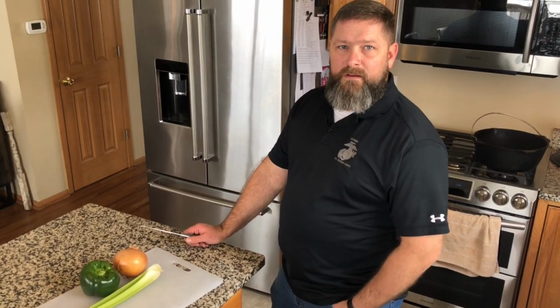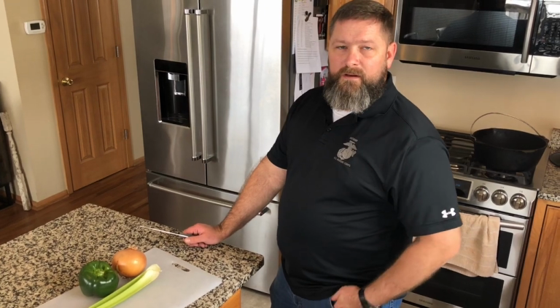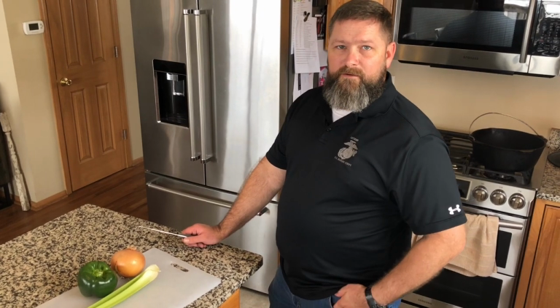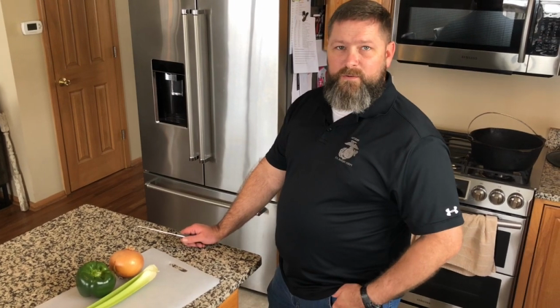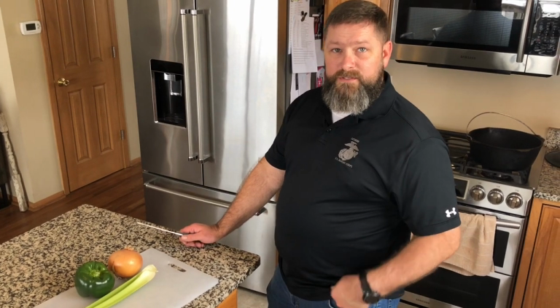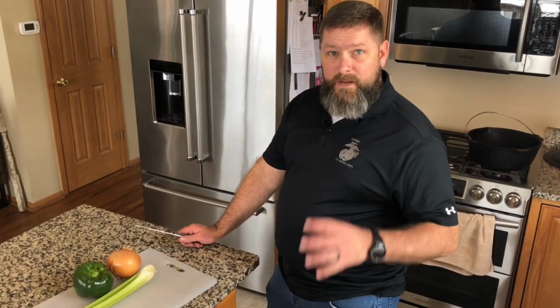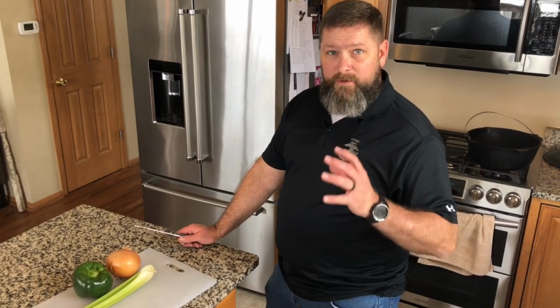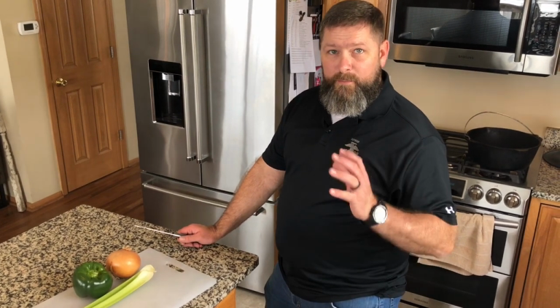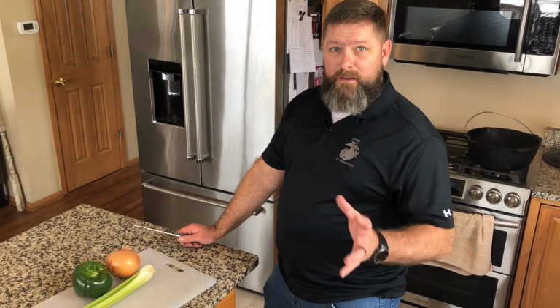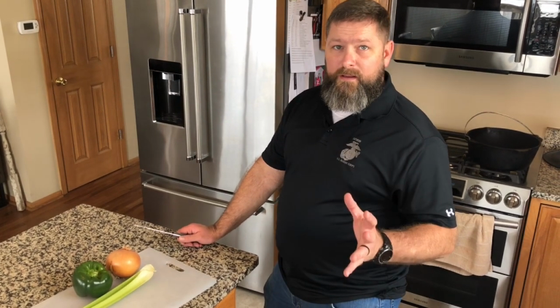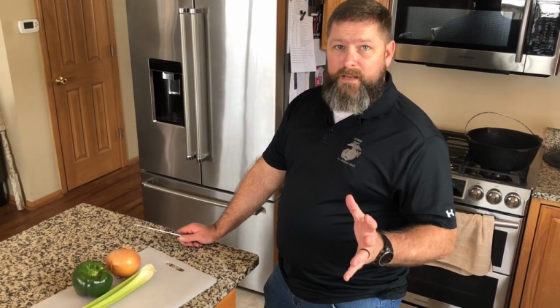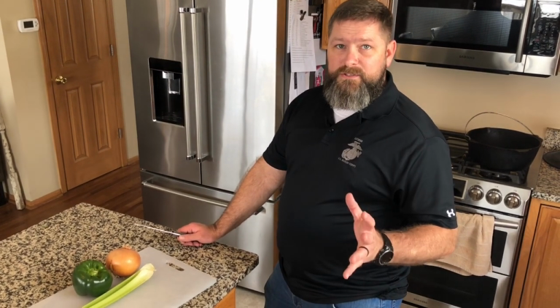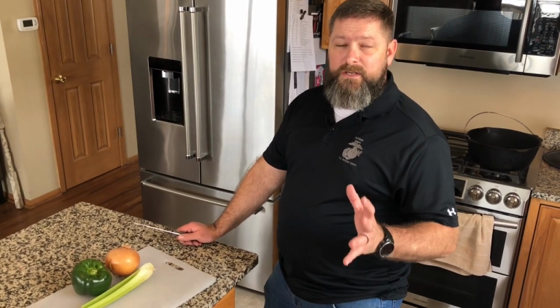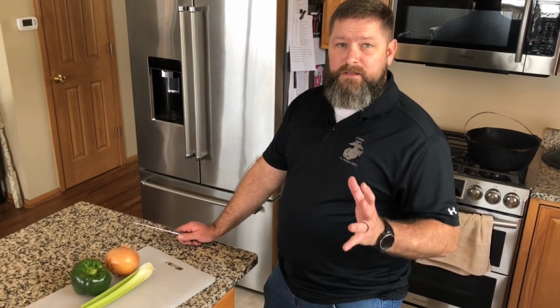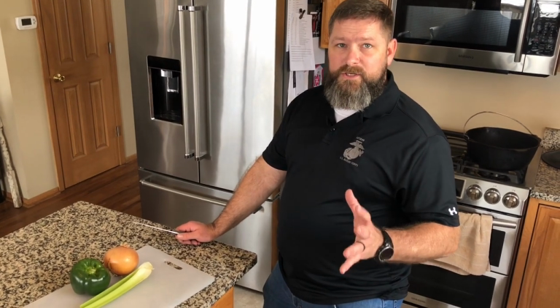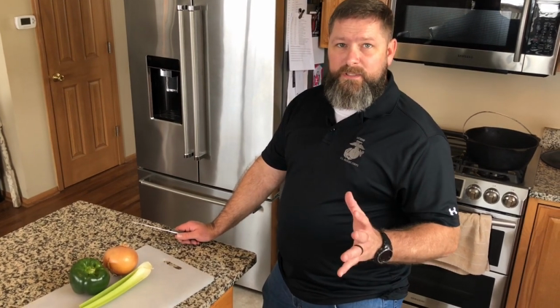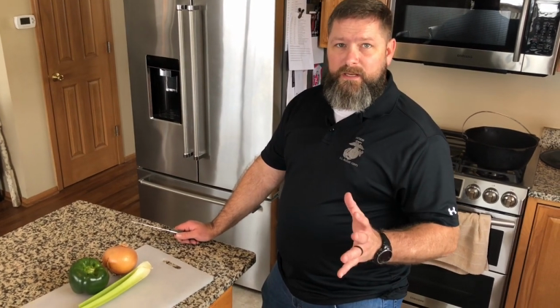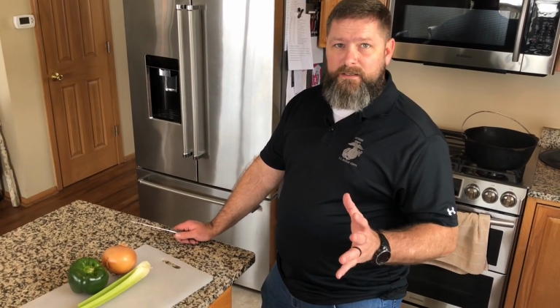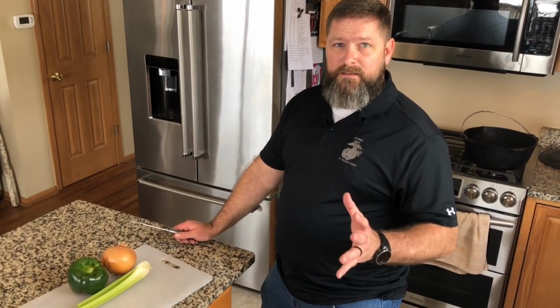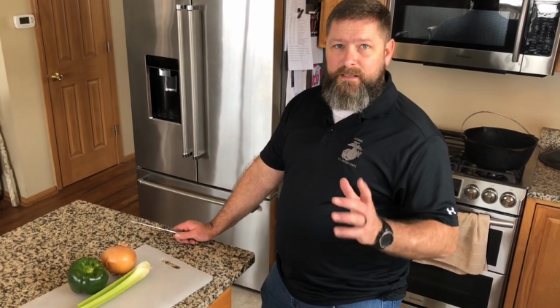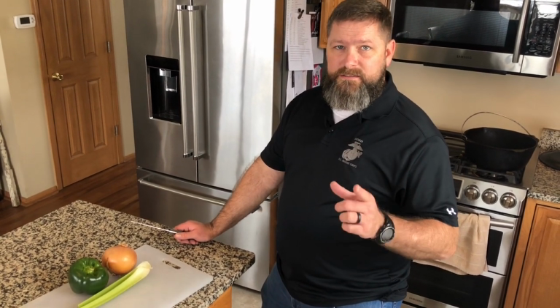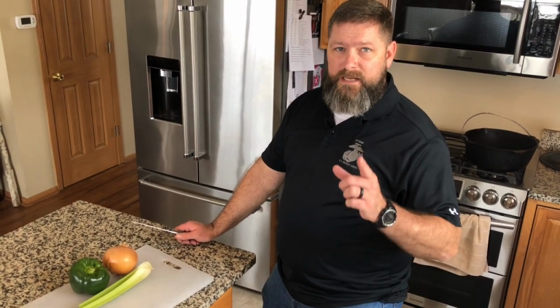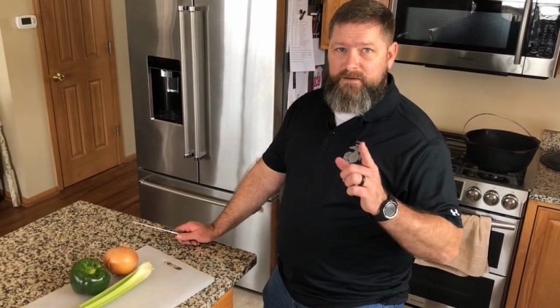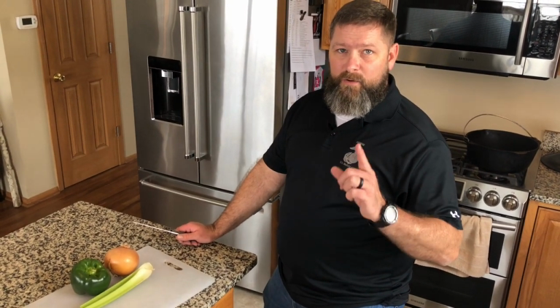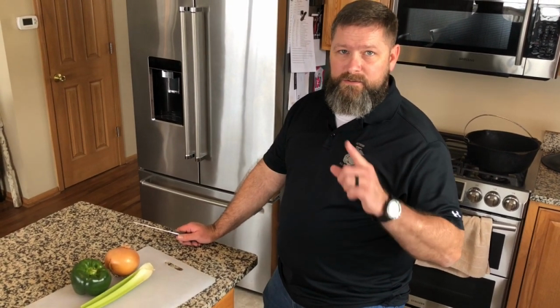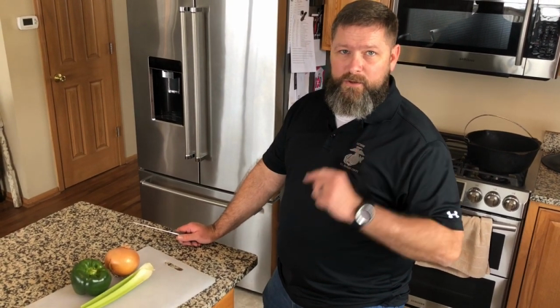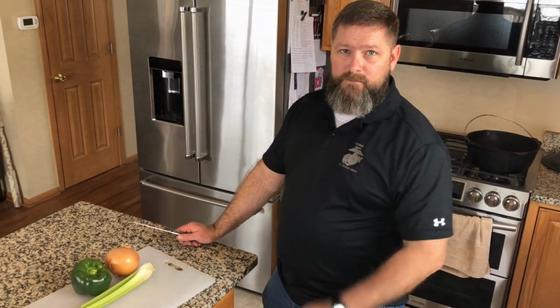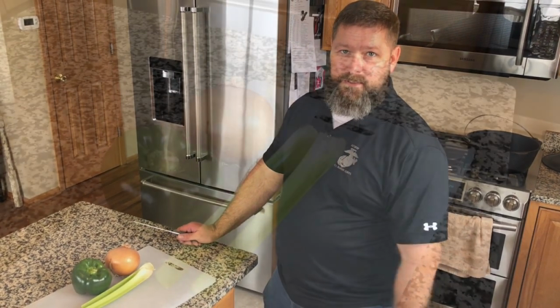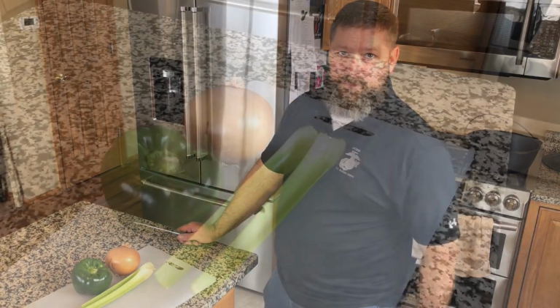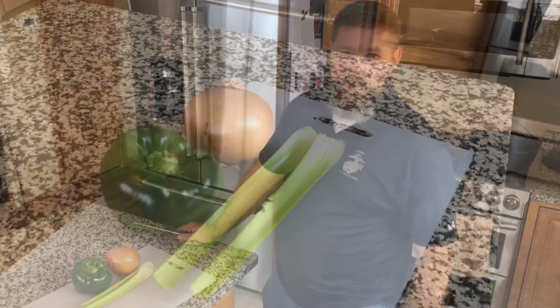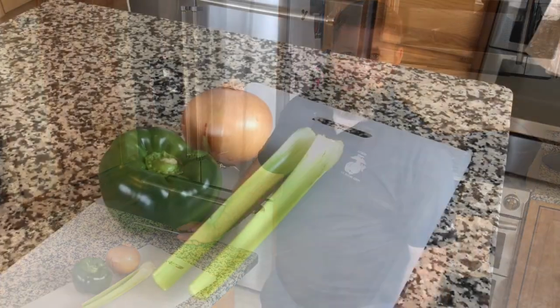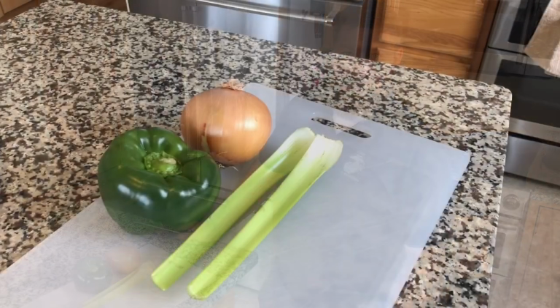Alright folks, today we're going to make a Cajun jambalaya inside on the stove. Alright, getting started.